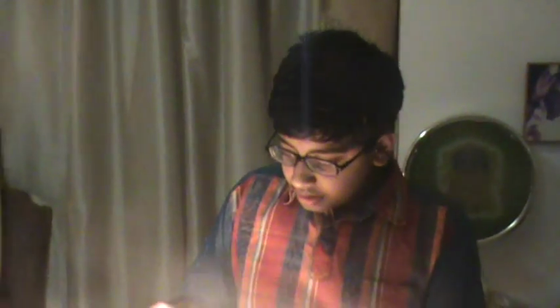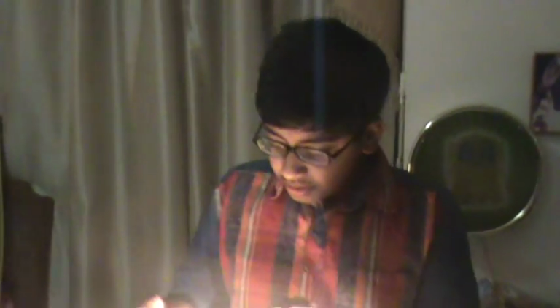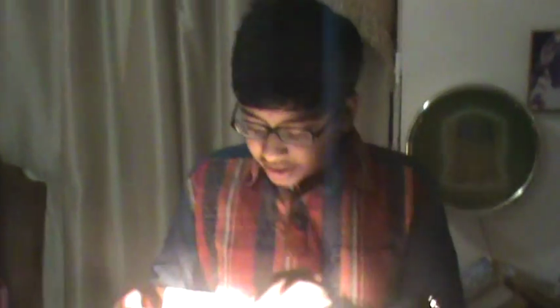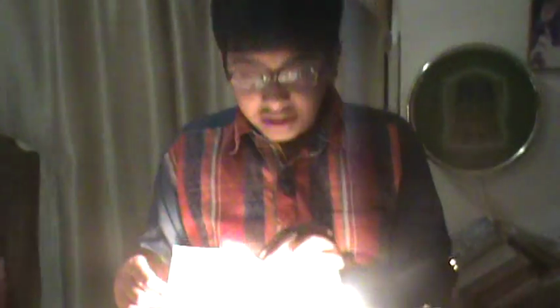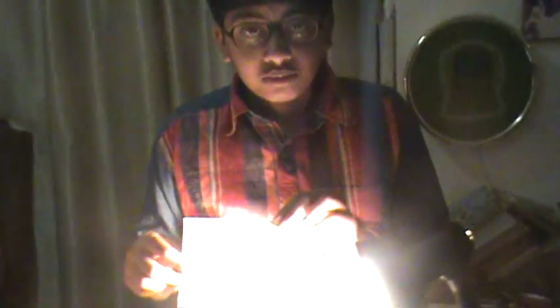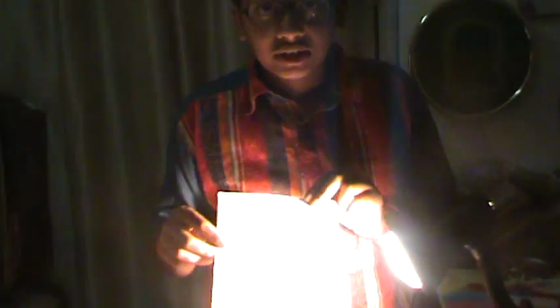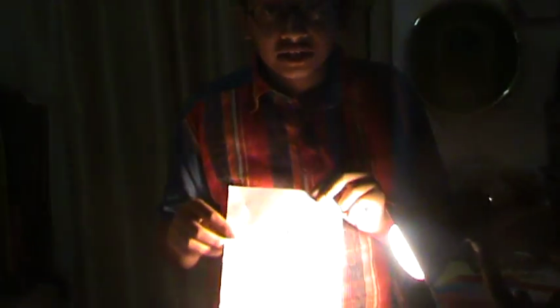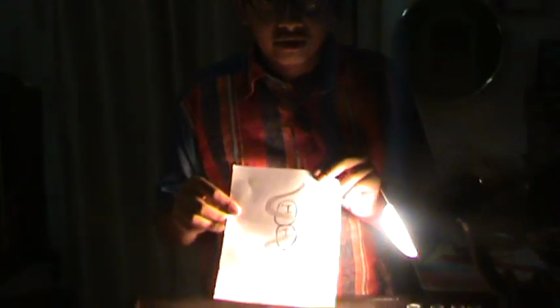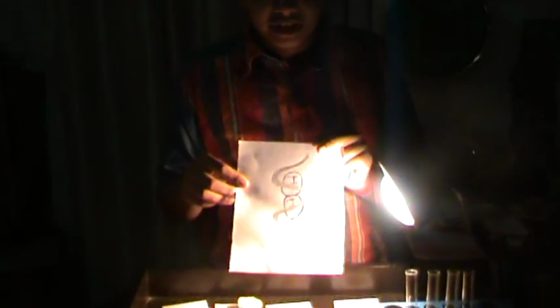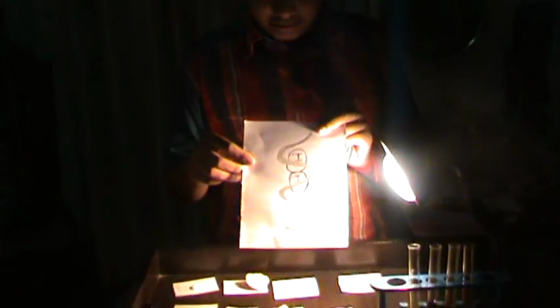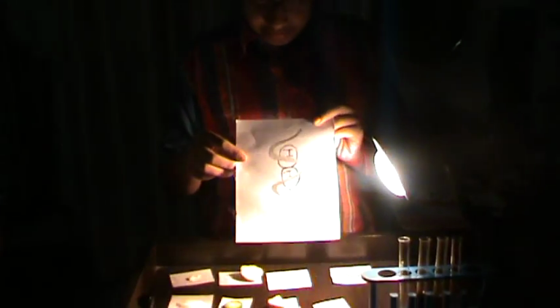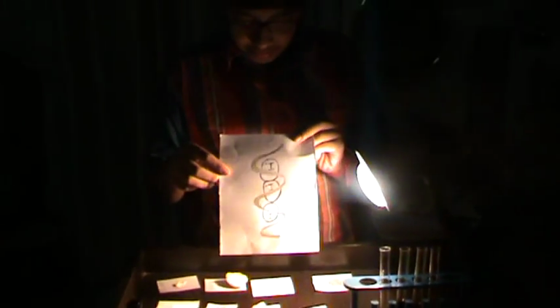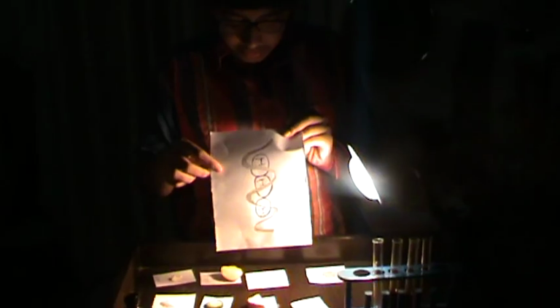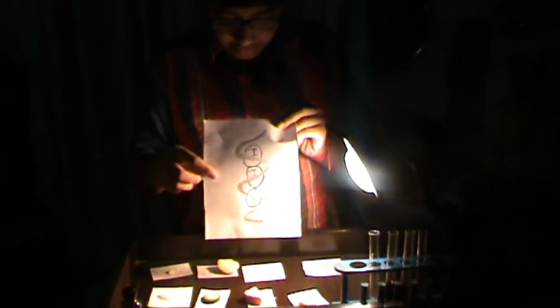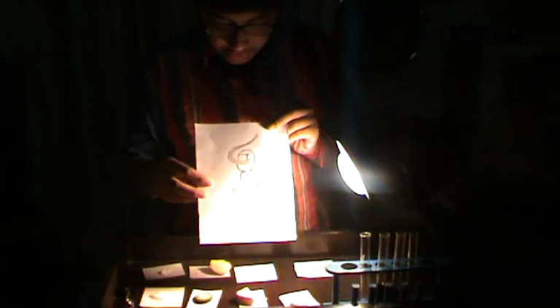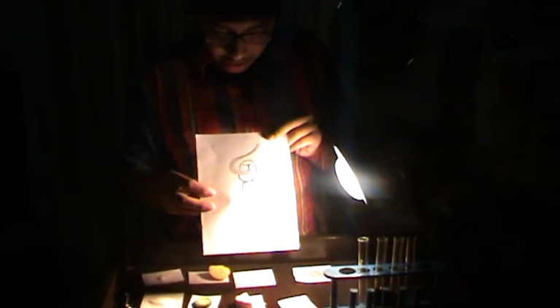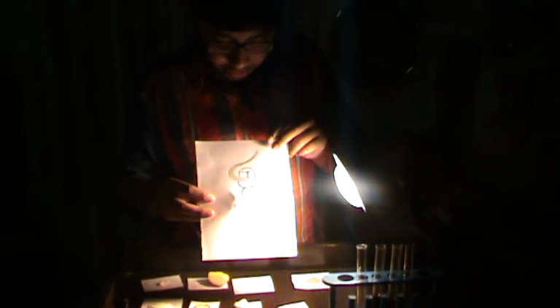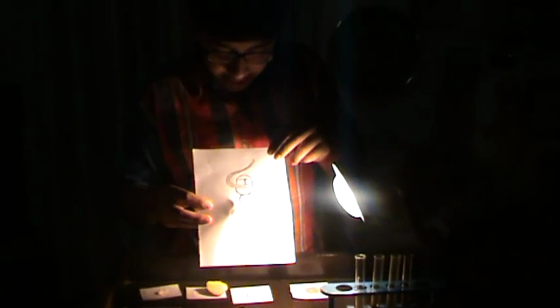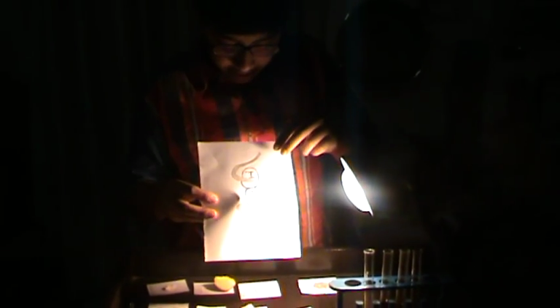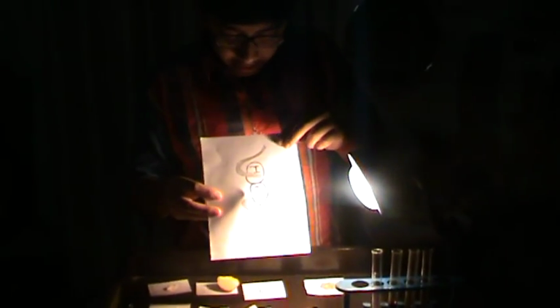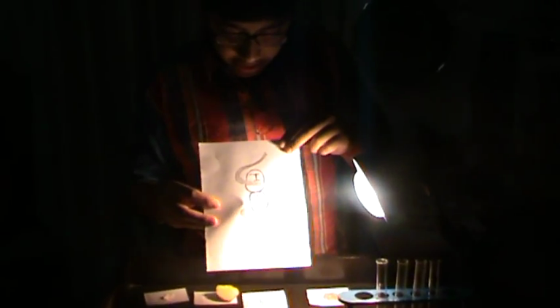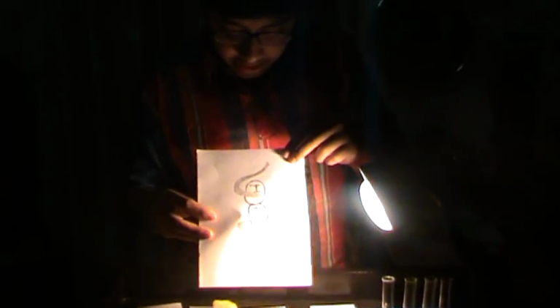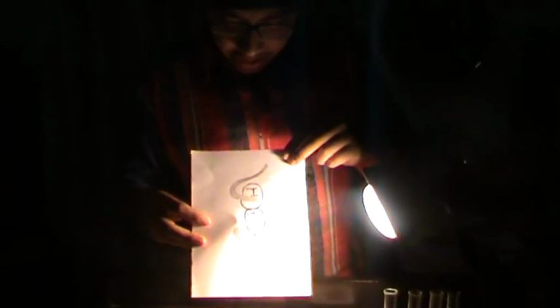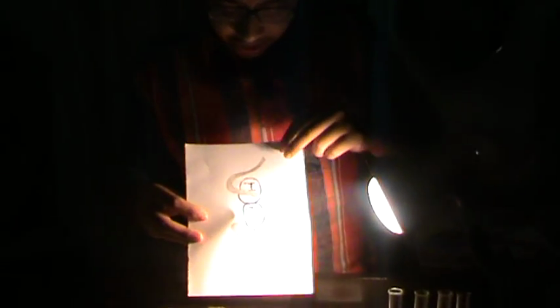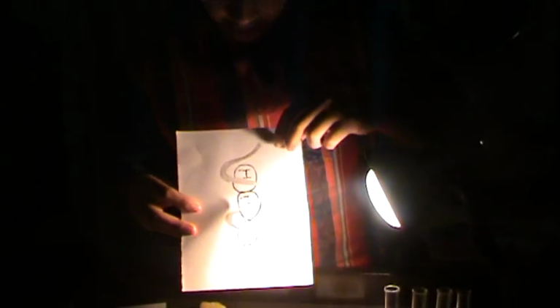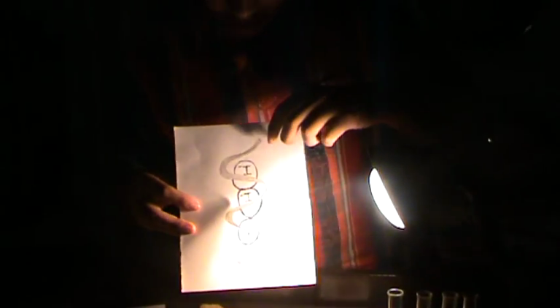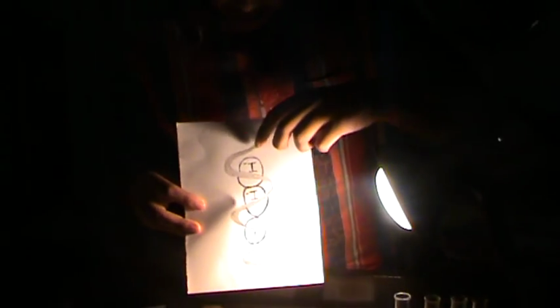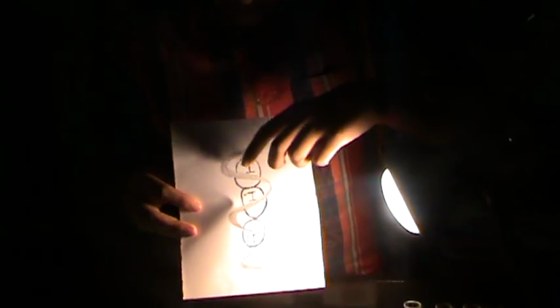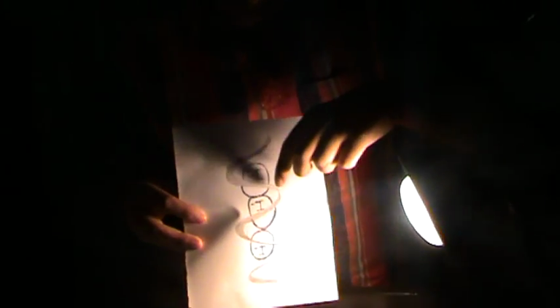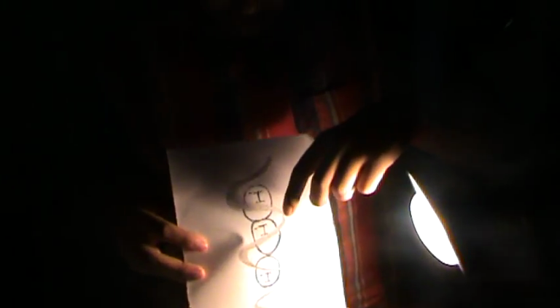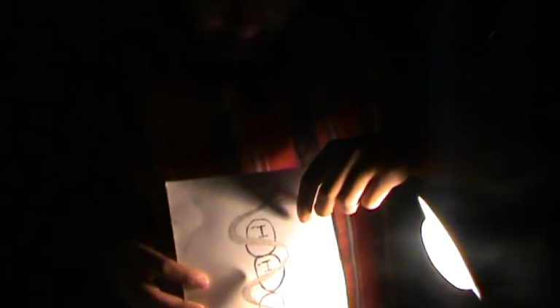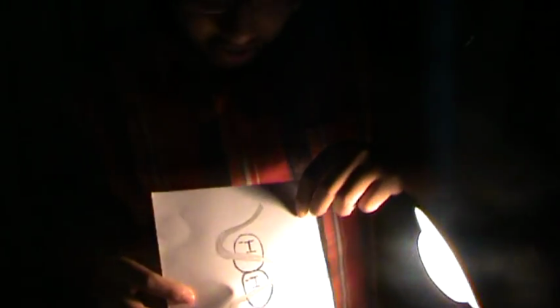This is what starch looks like. As we see, it has the characteristic helix structure.